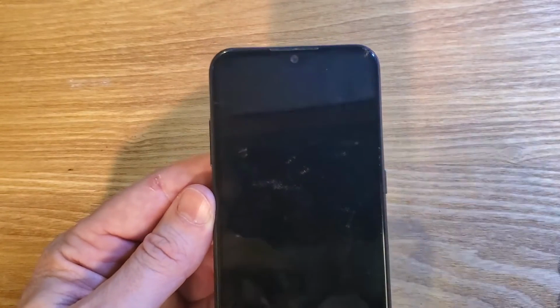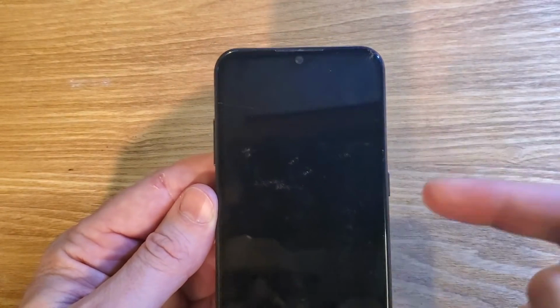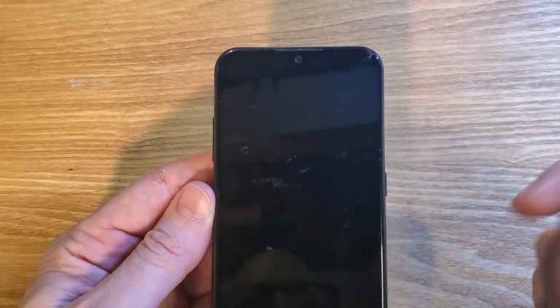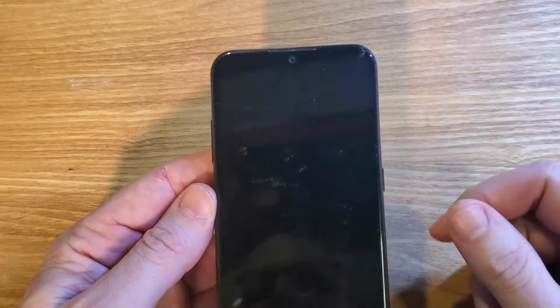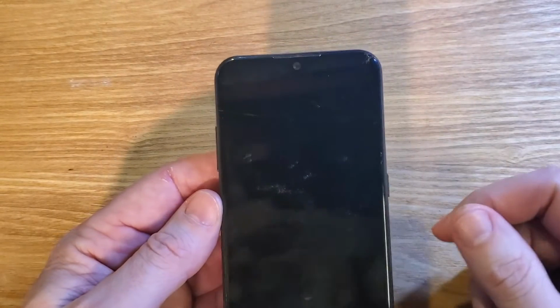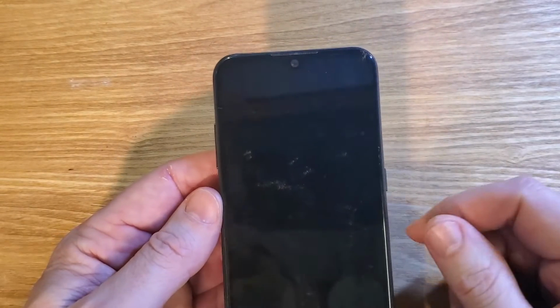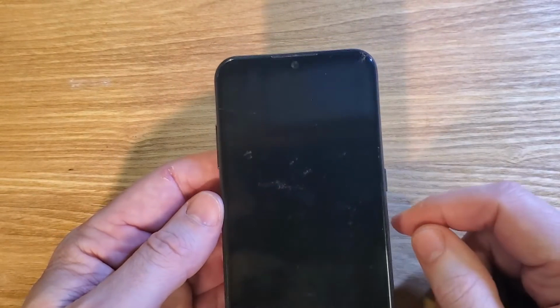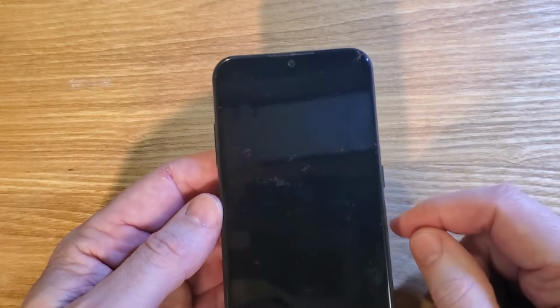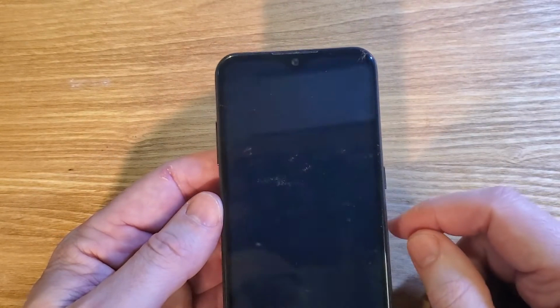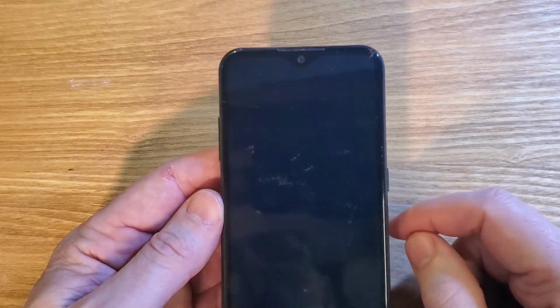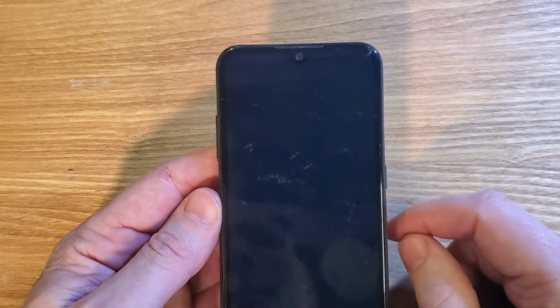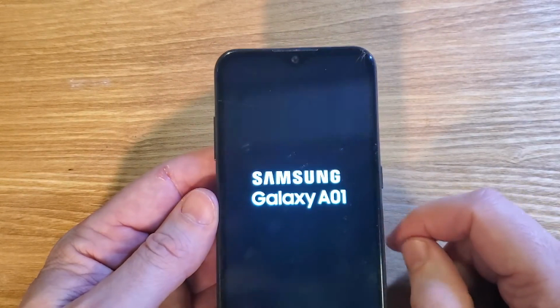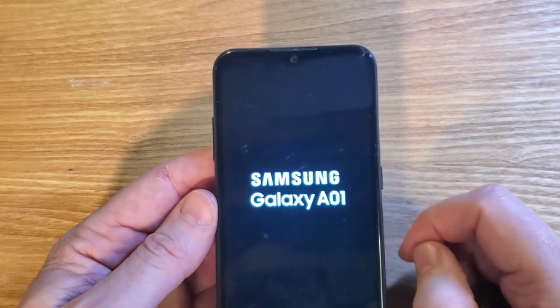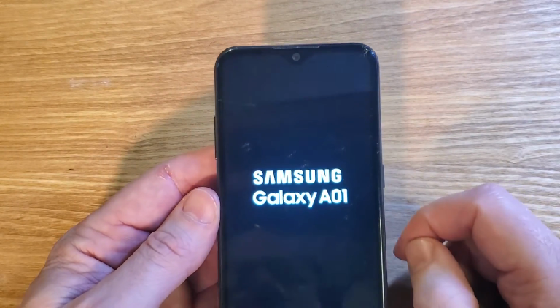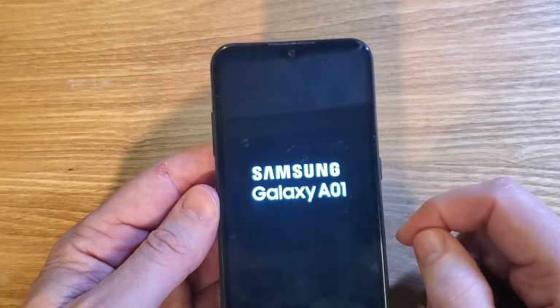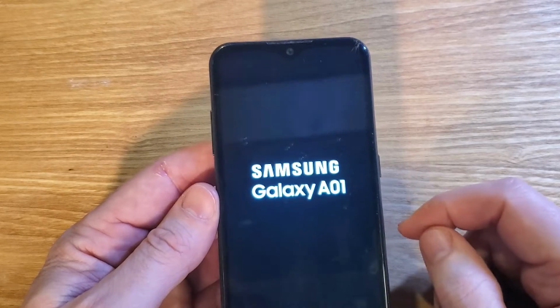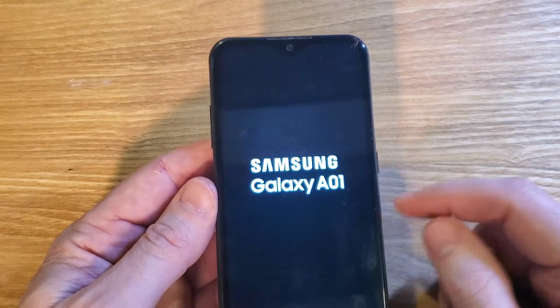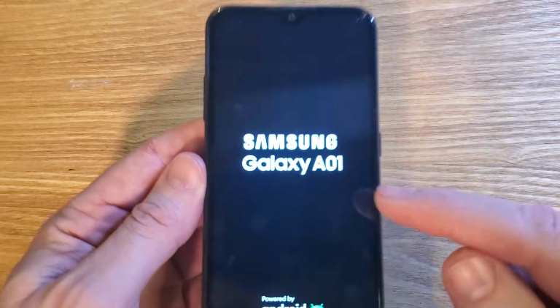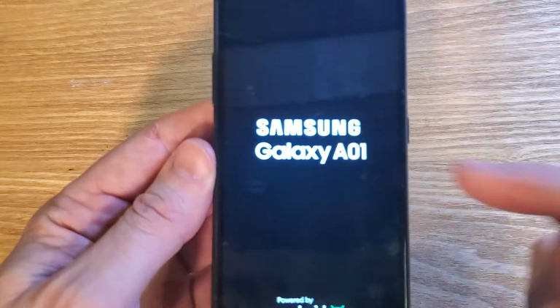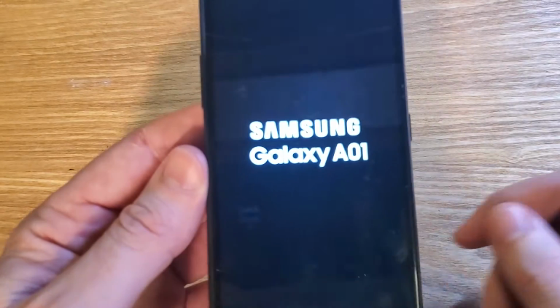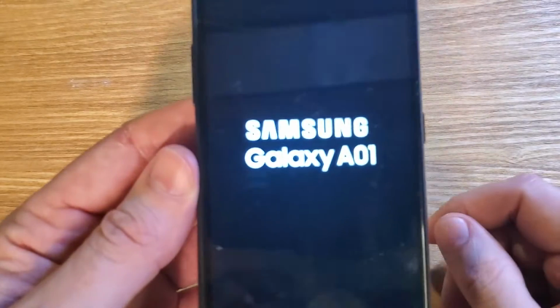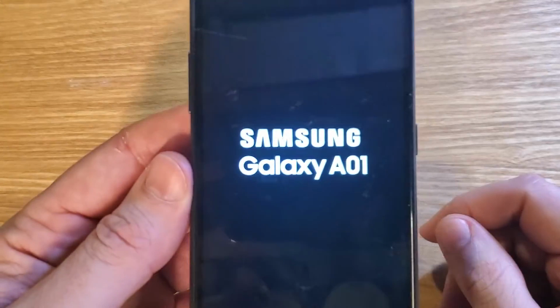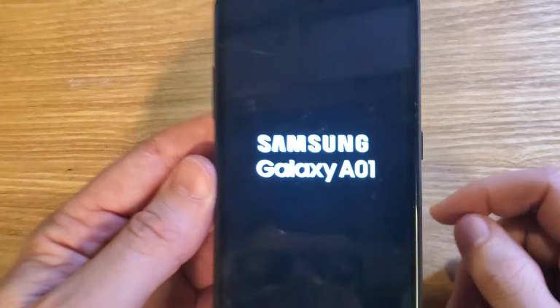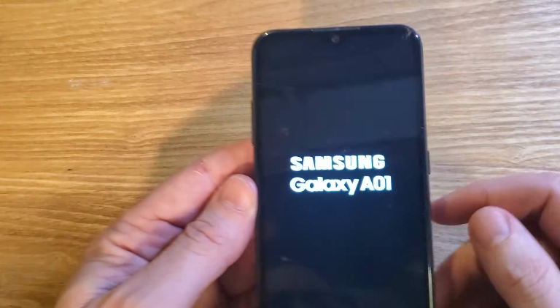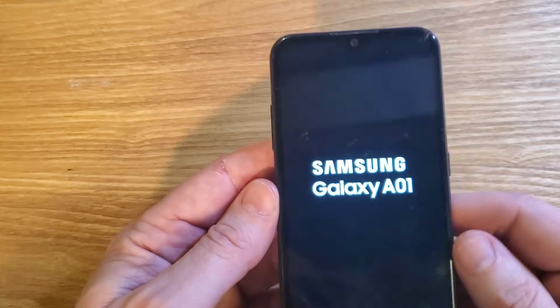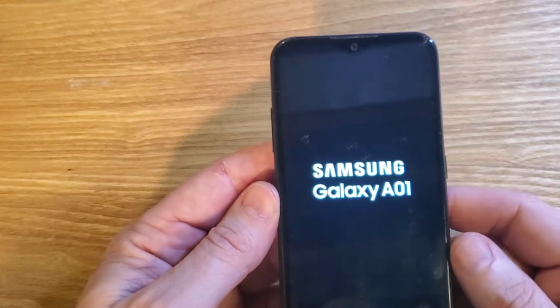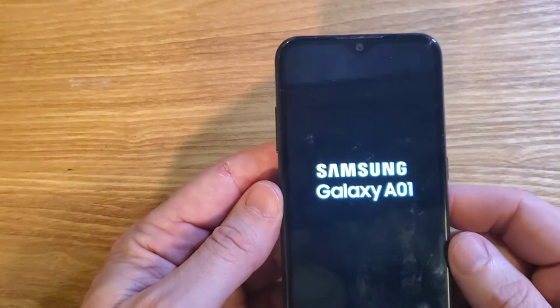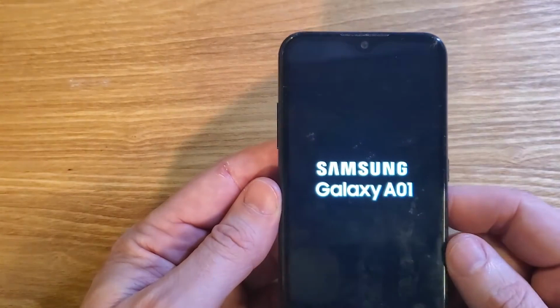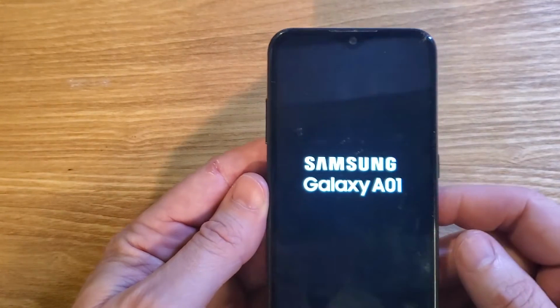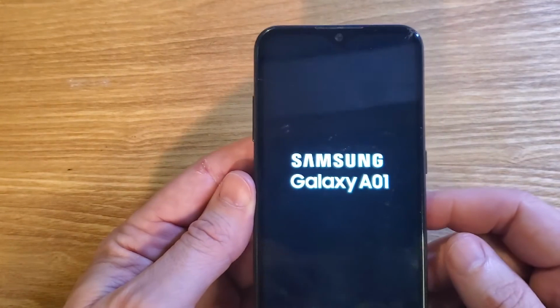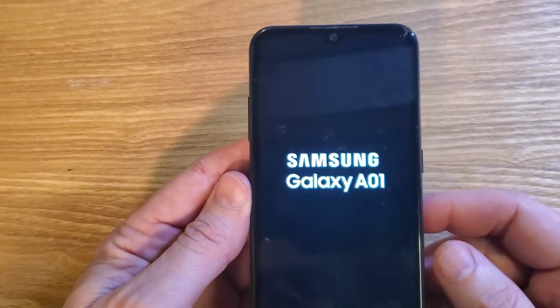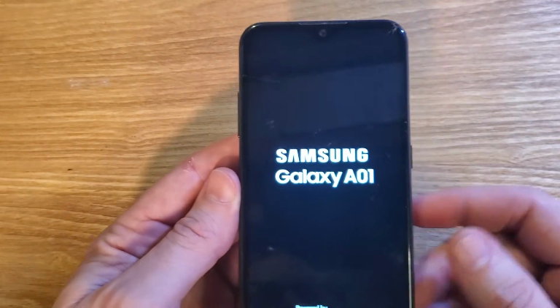And that is how you reset your Samsung Galaxy A01 if you have forgotten your pin, pattern, or password.